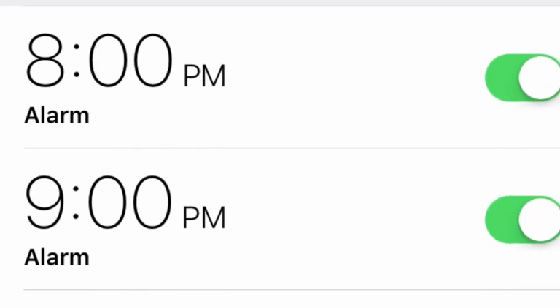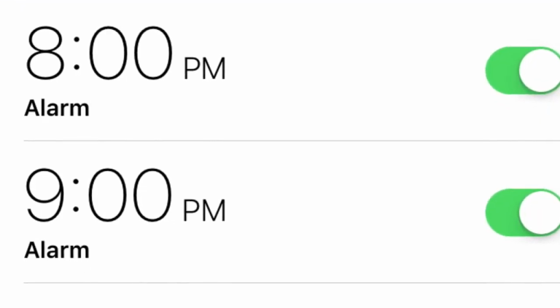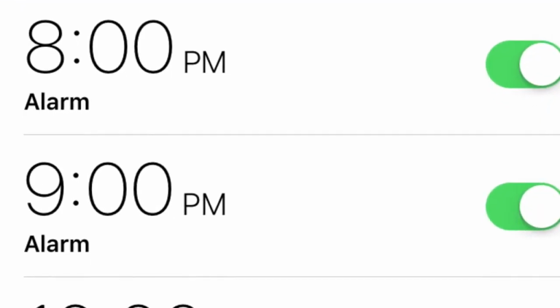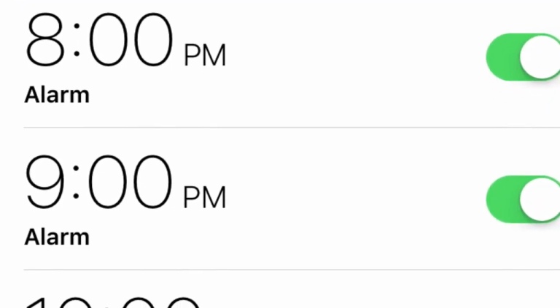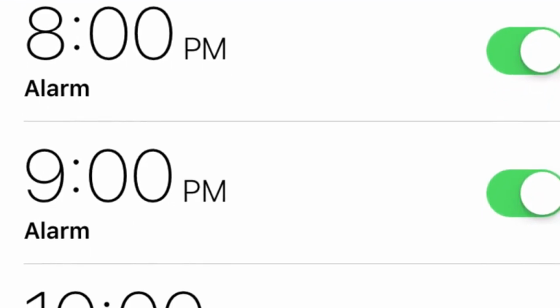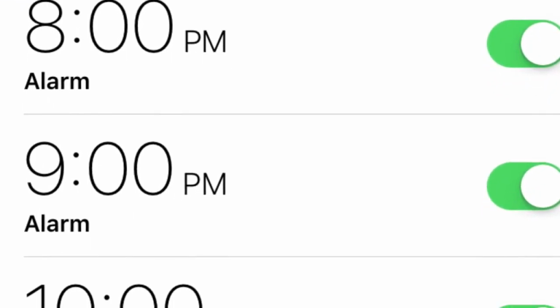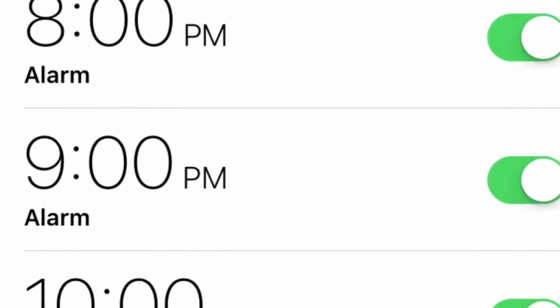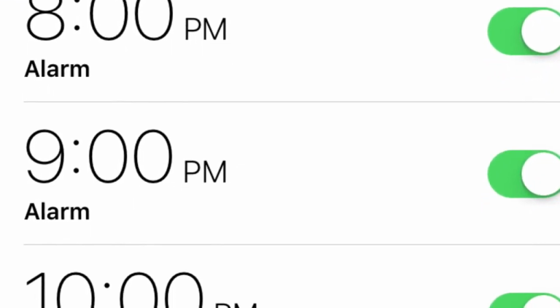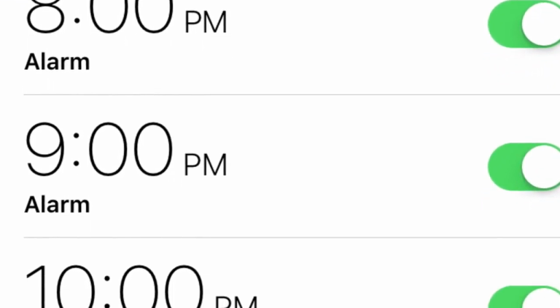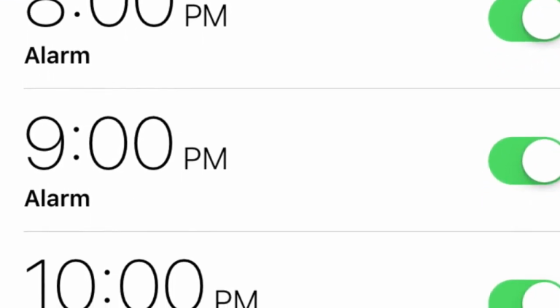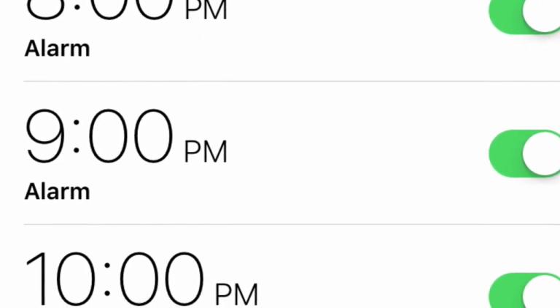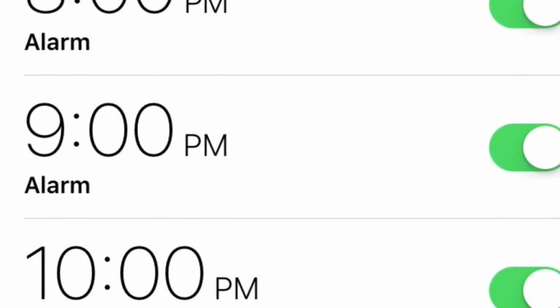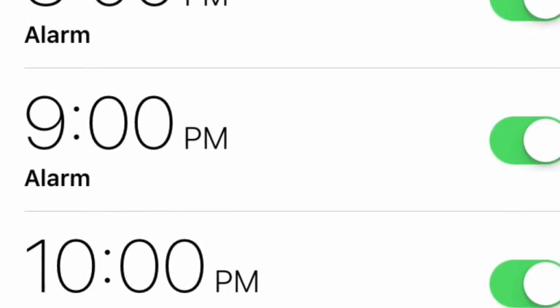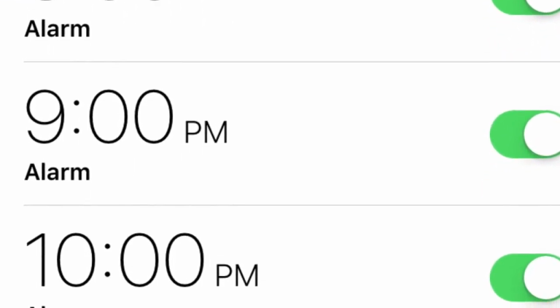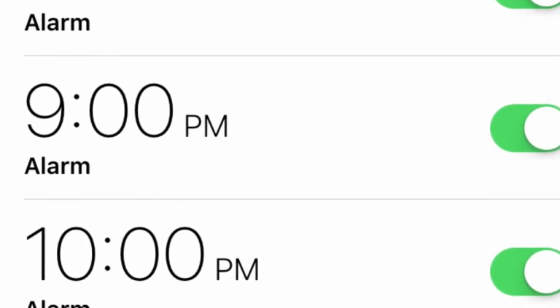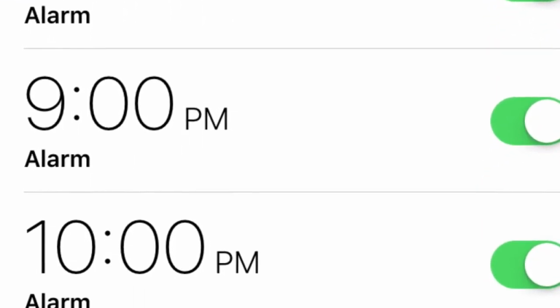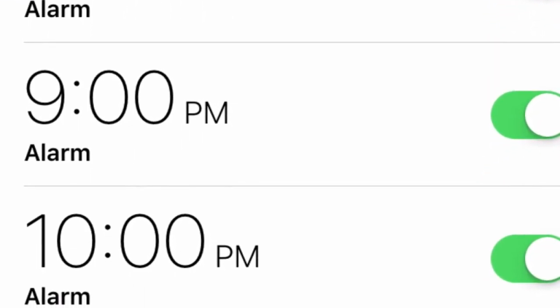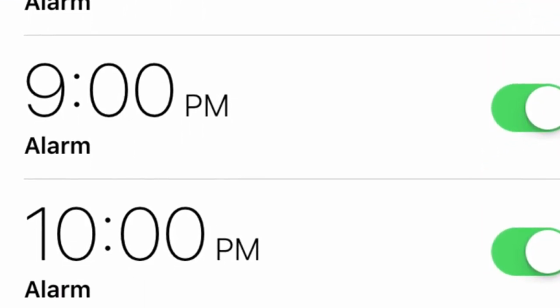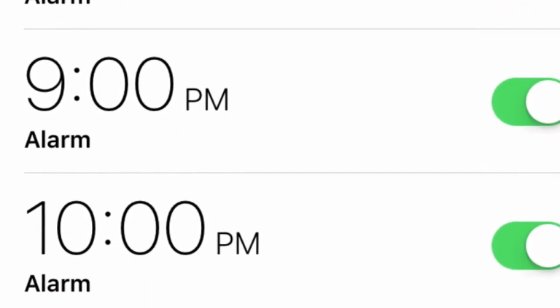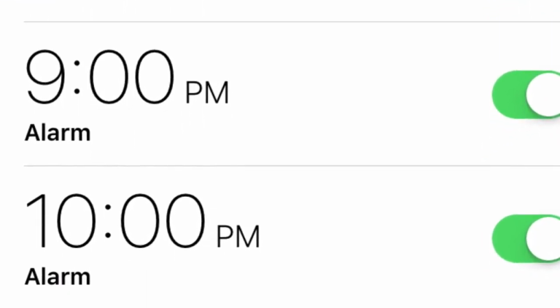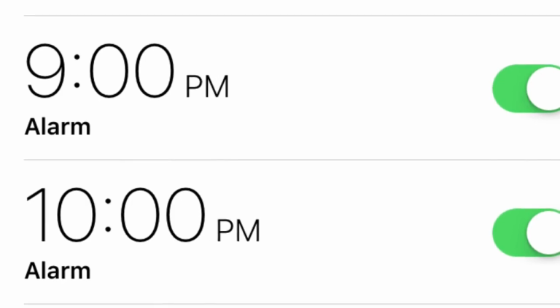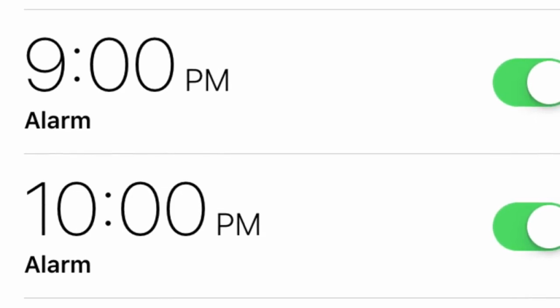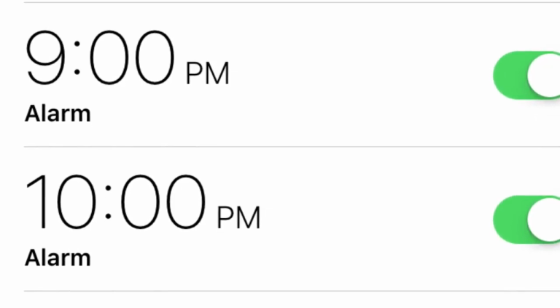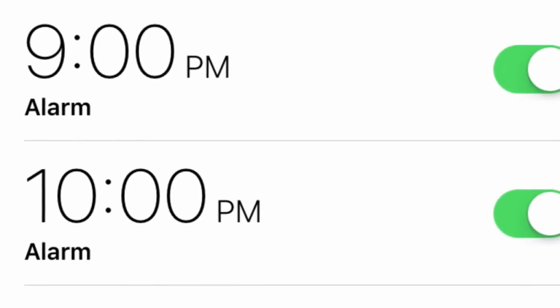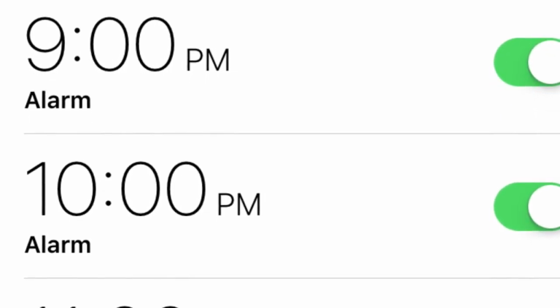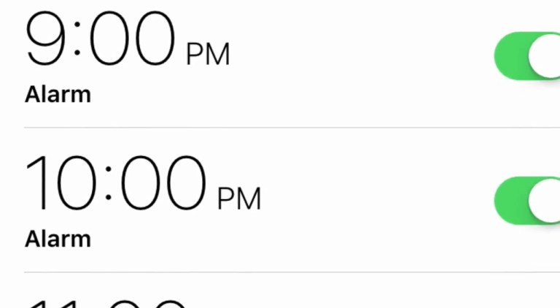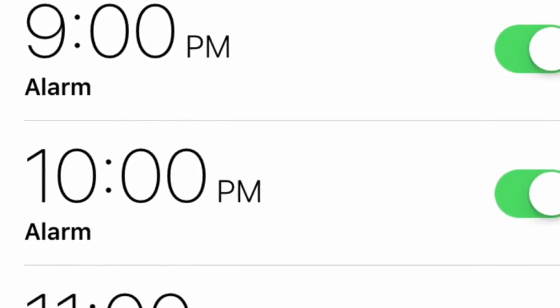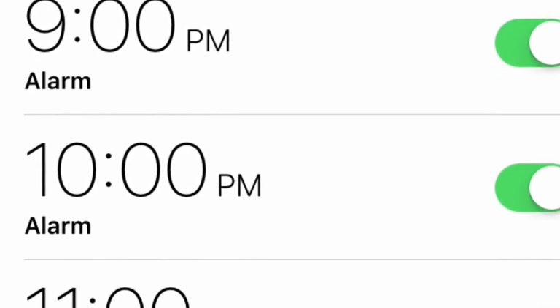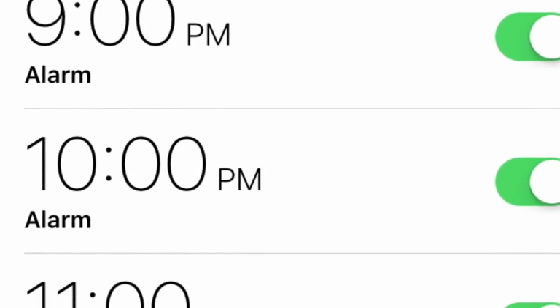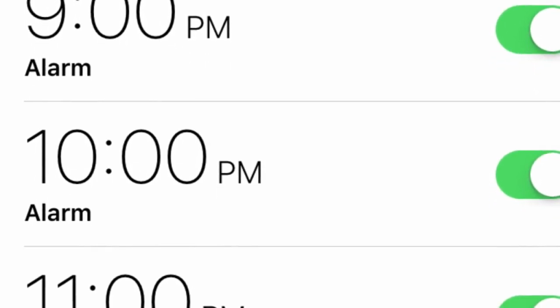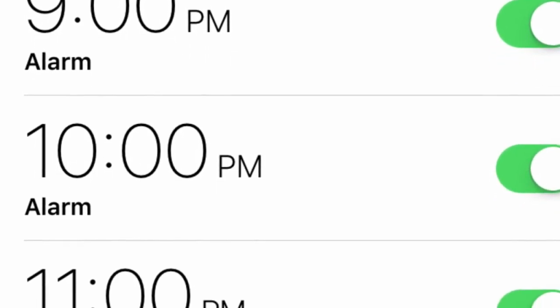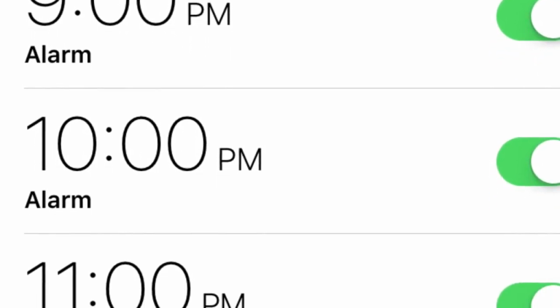There you have it. Check your time — about 7 o'clock. Set your alarm for 8, 9, 10, and 11 o'clock. Turn it every hour on the hour and bam, we'll be done.